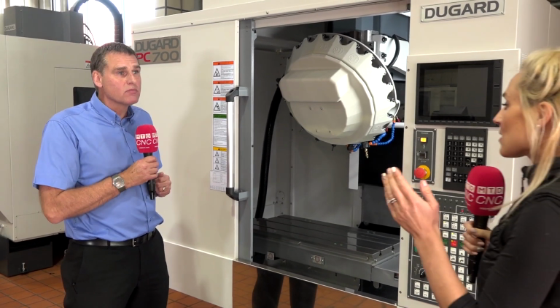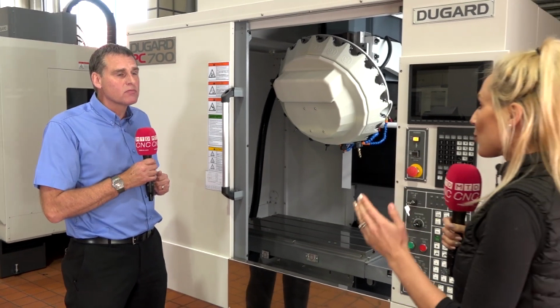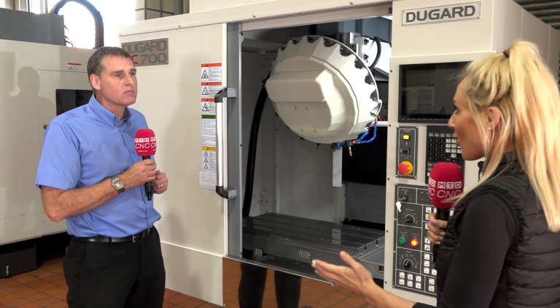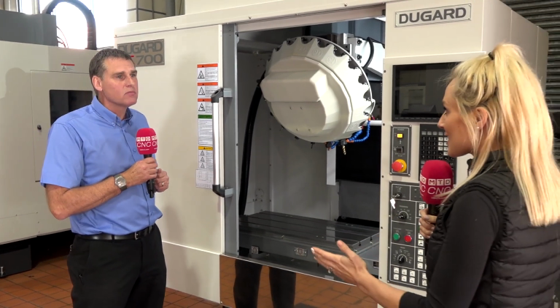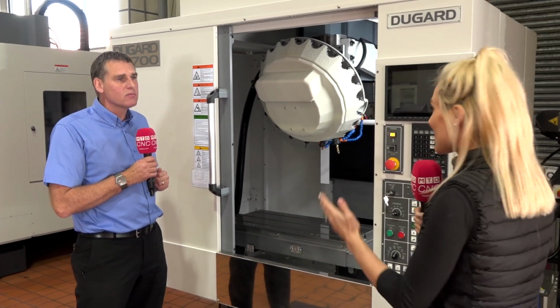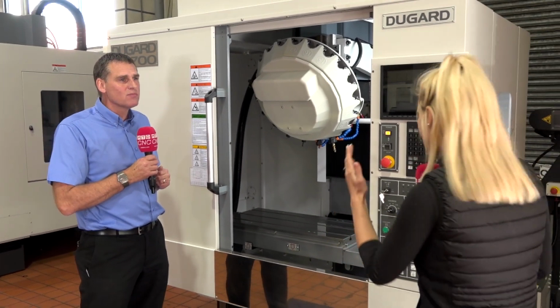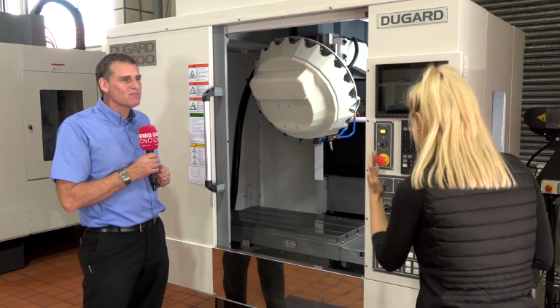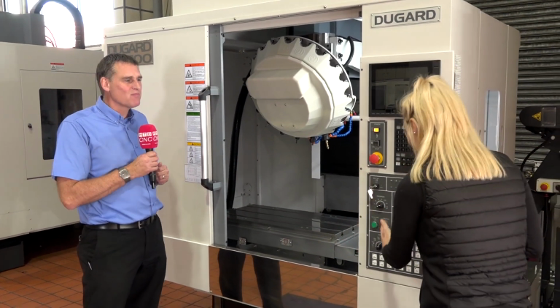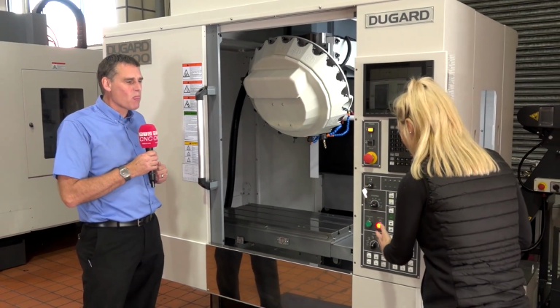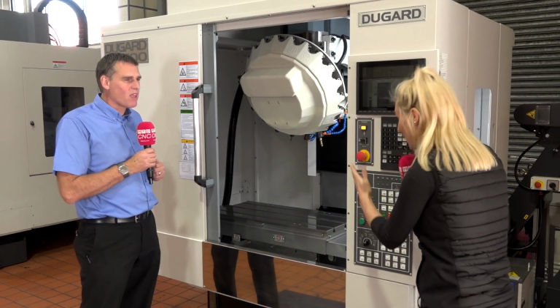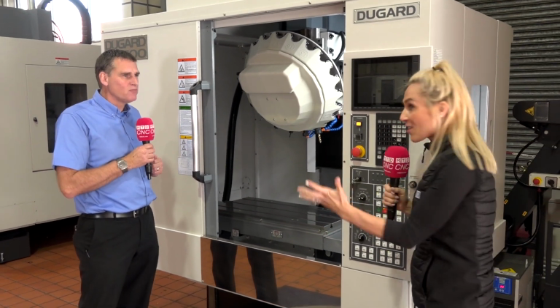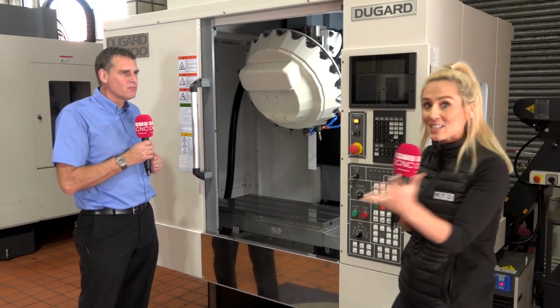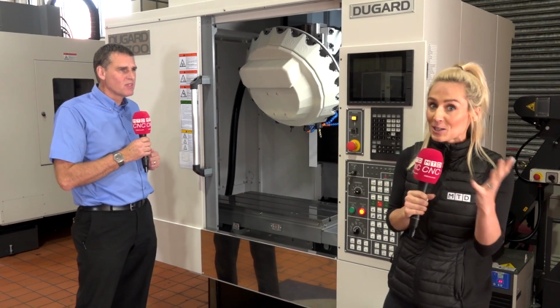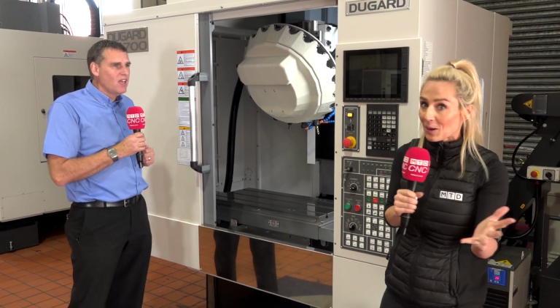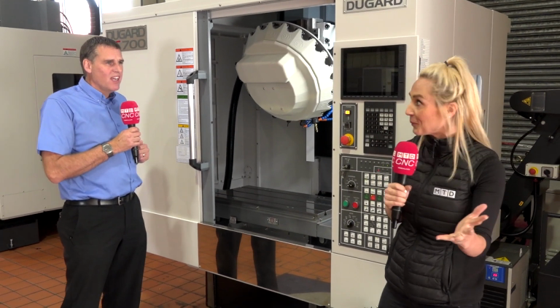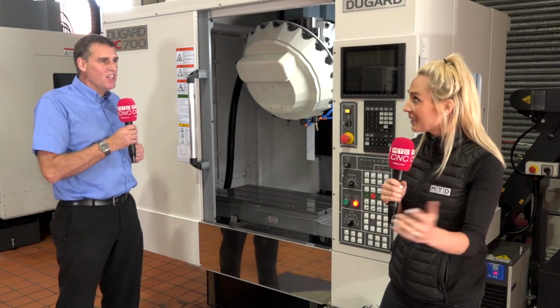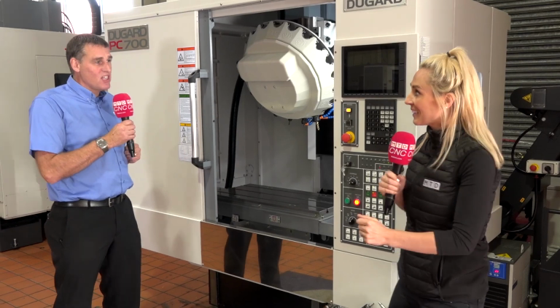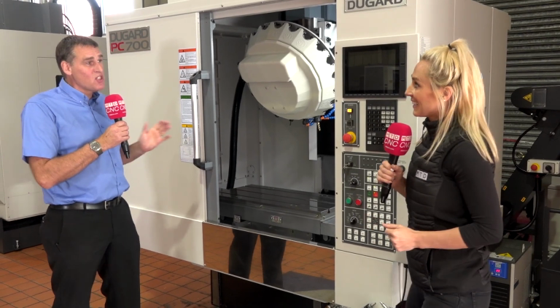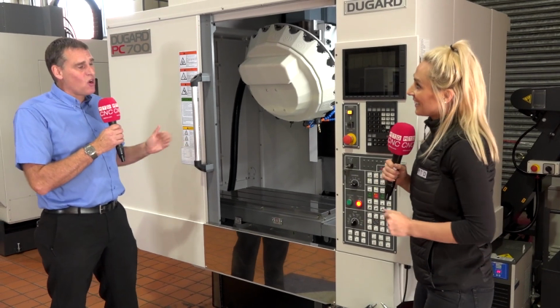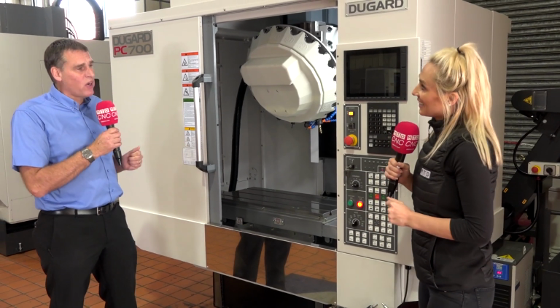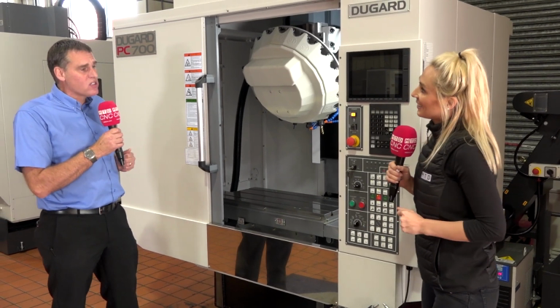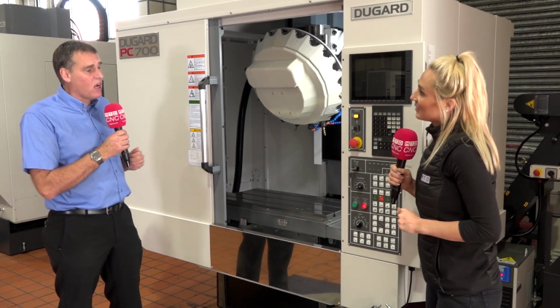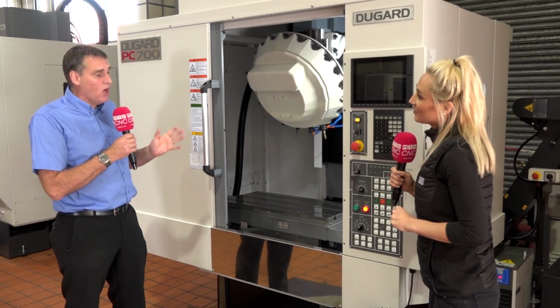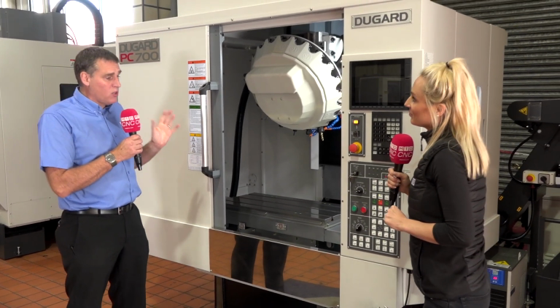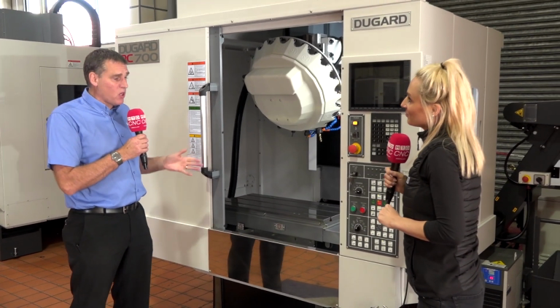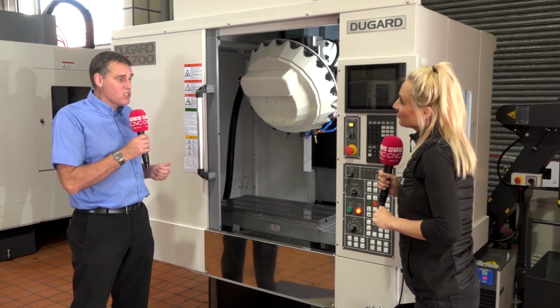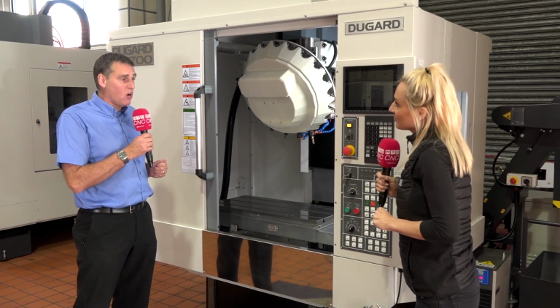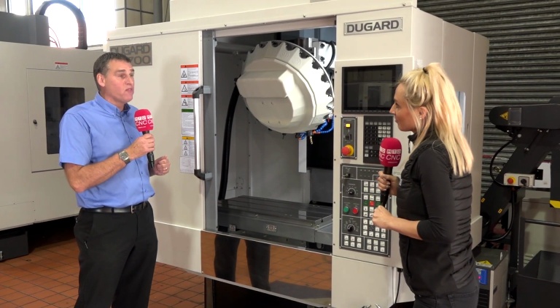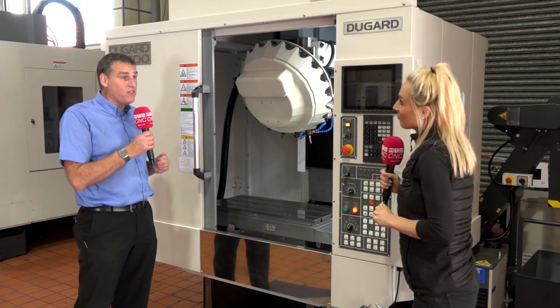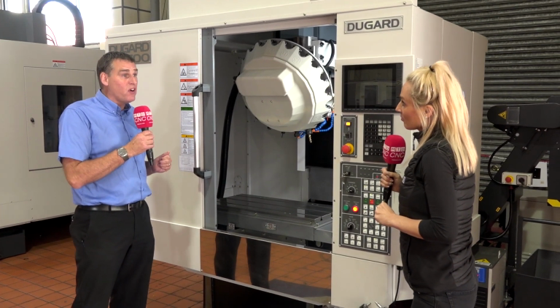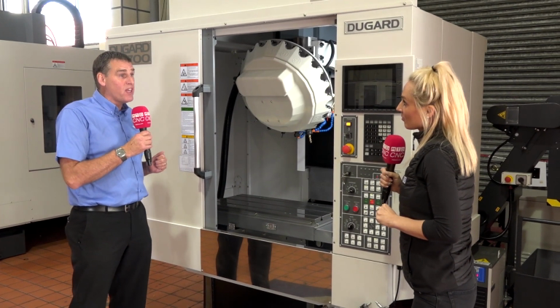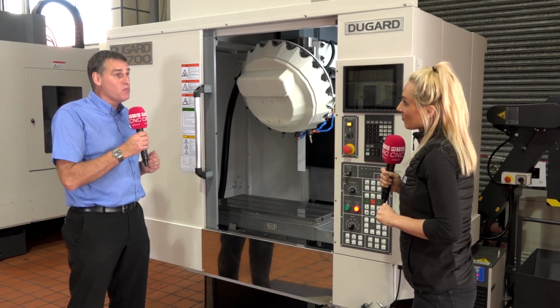This machine is in stock and ready to go, with prices starting from £55,000.